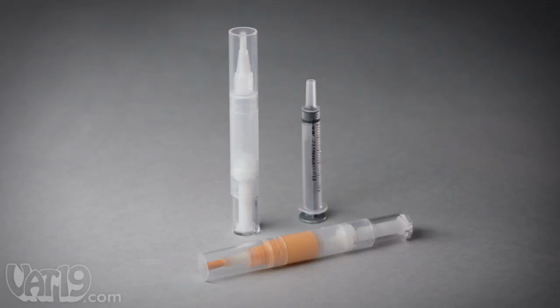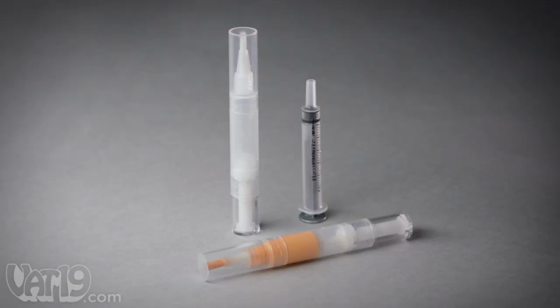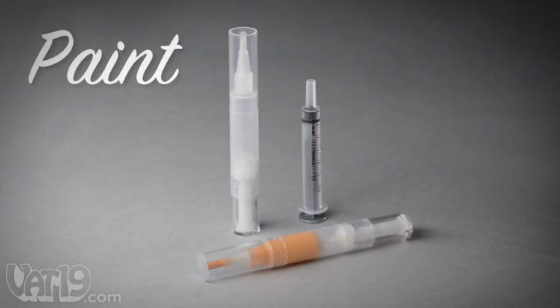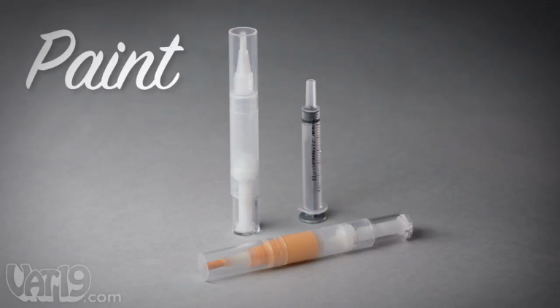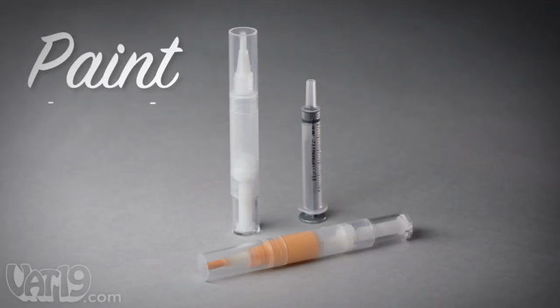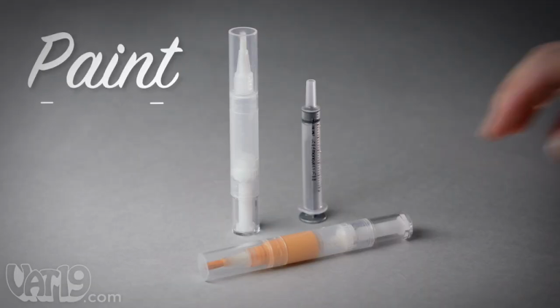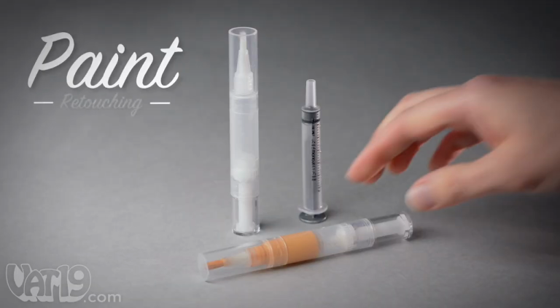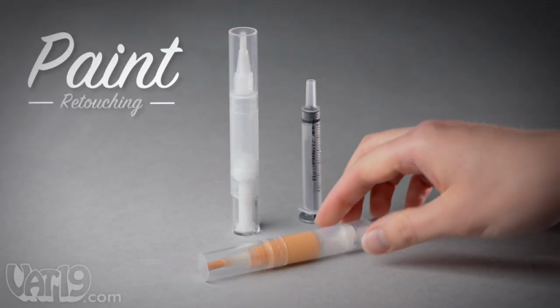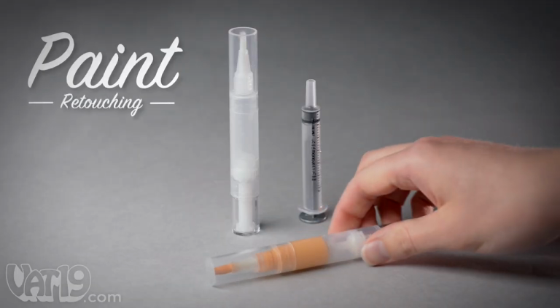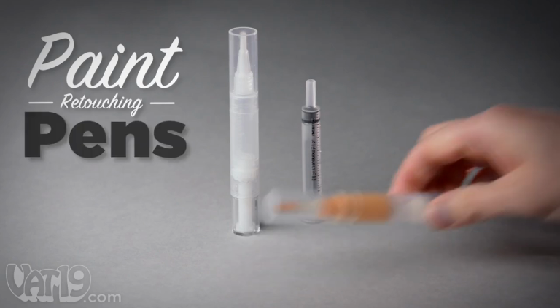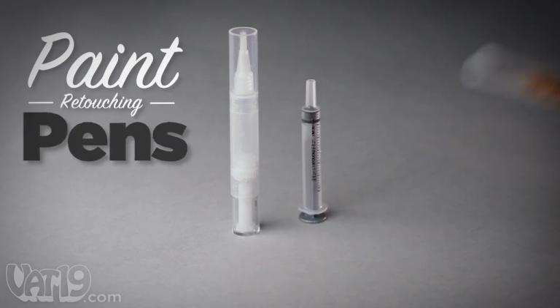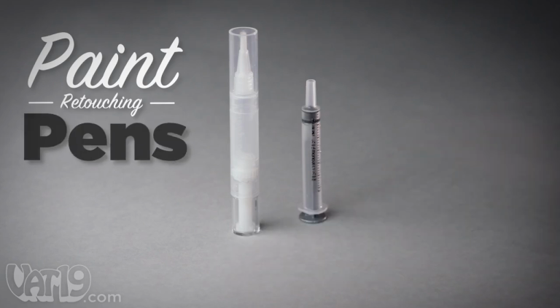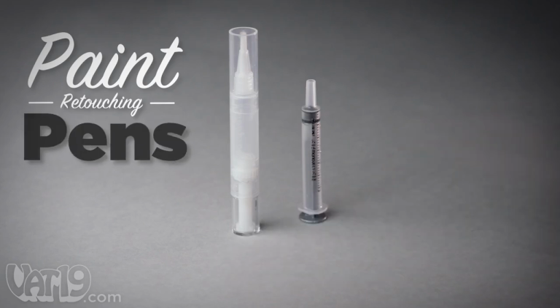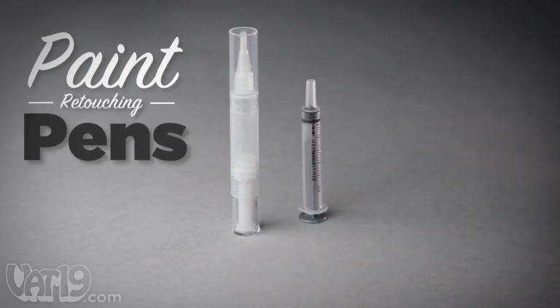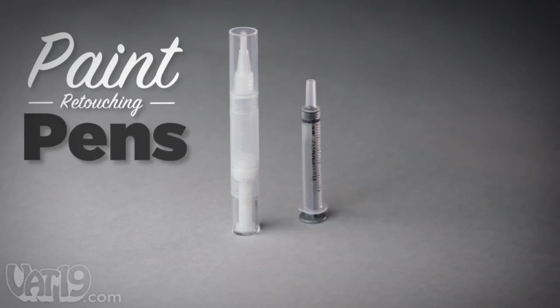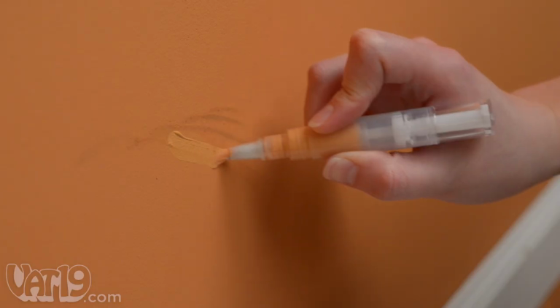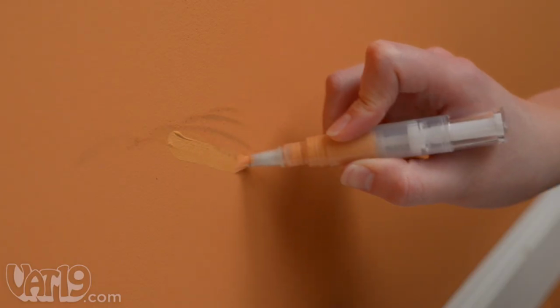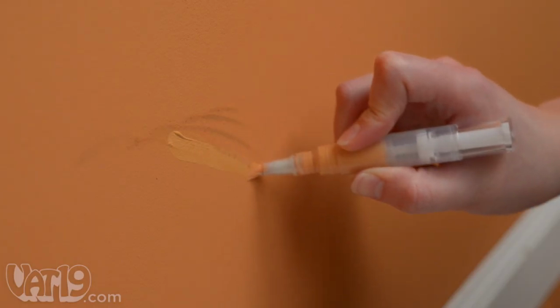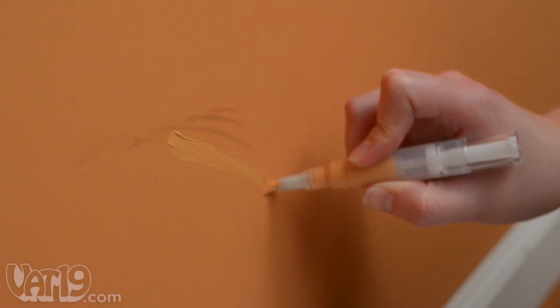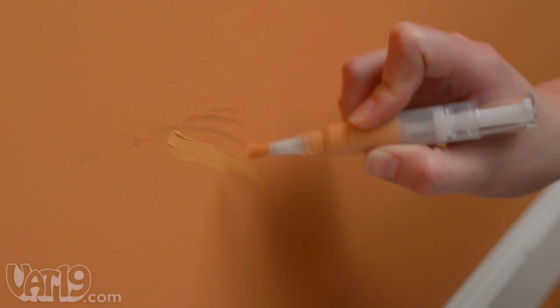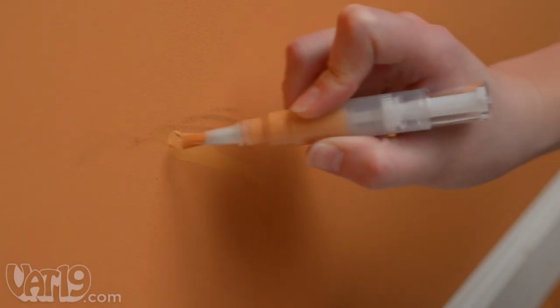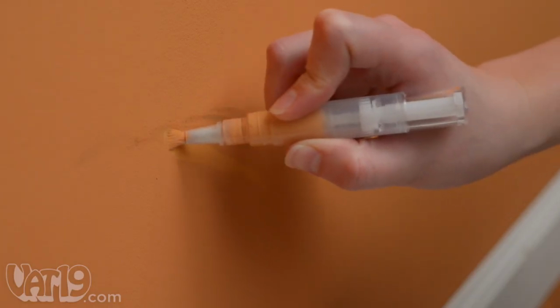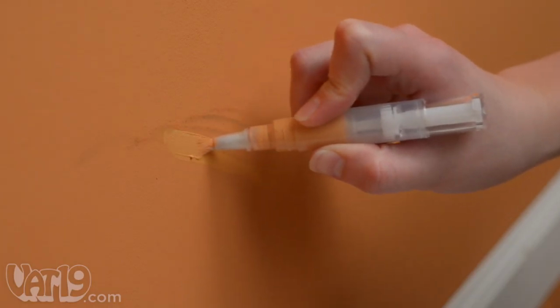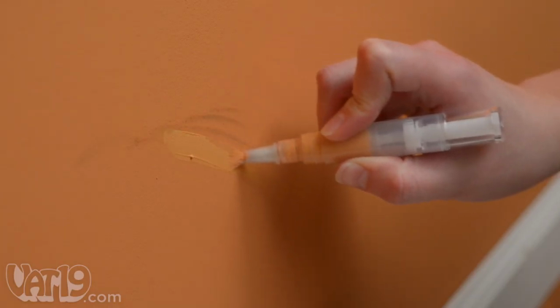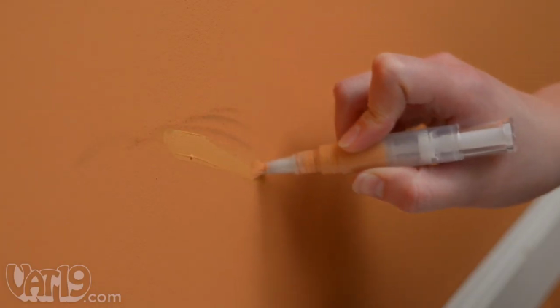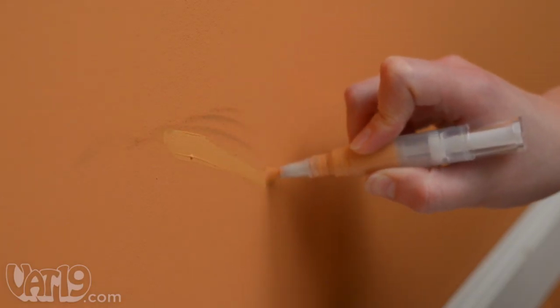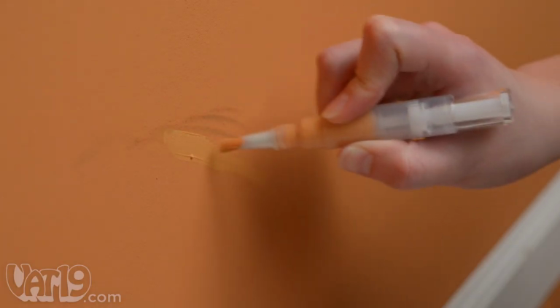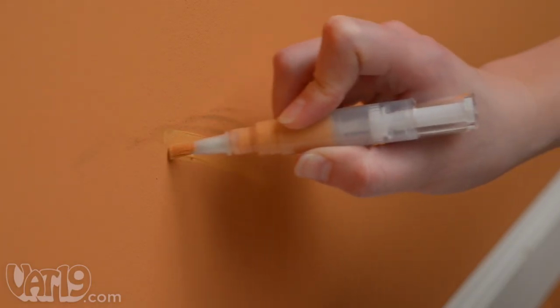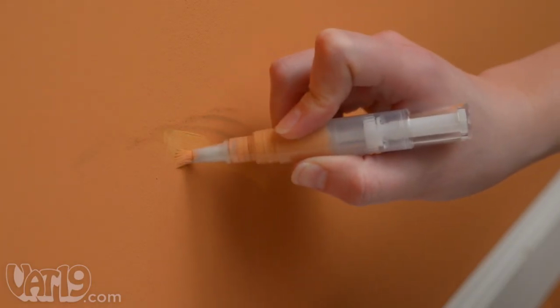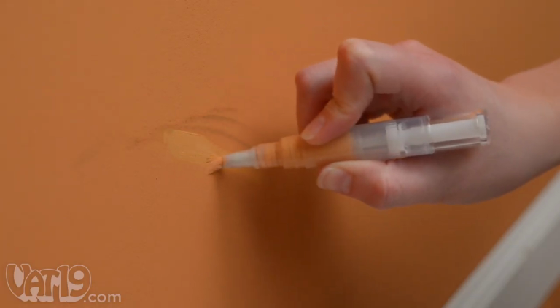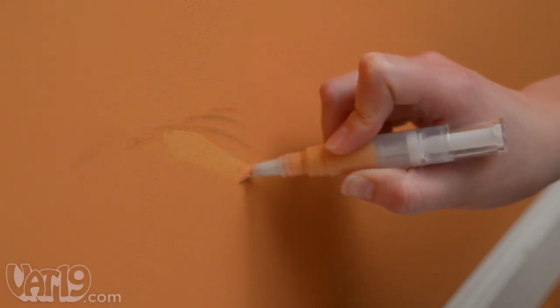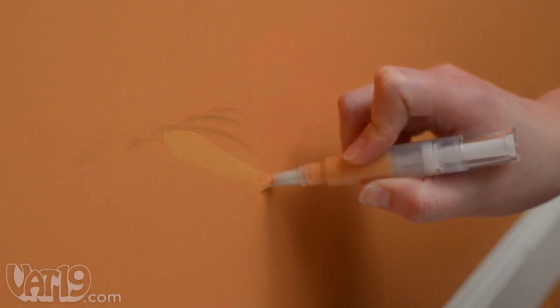That's why there's paint retouching pens — convenient, mess-free paintbrushes you handle like an ink pen.